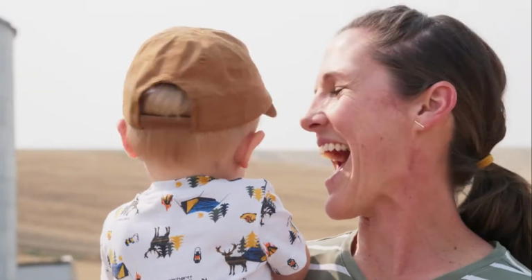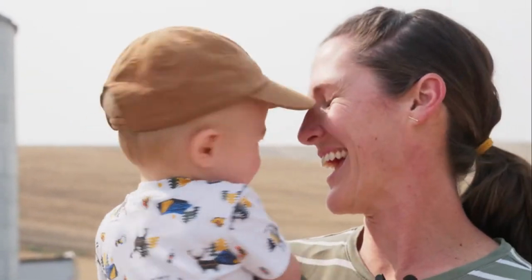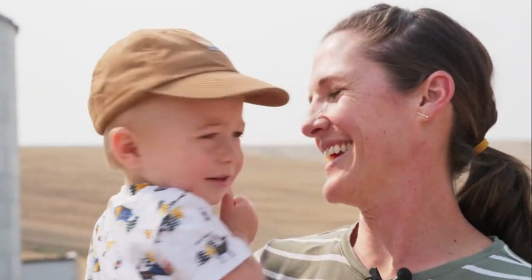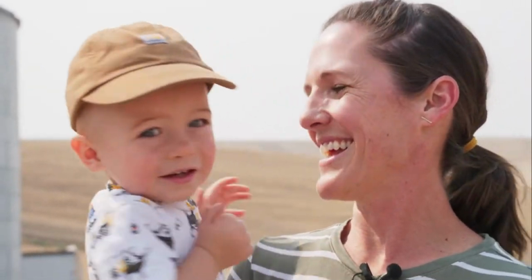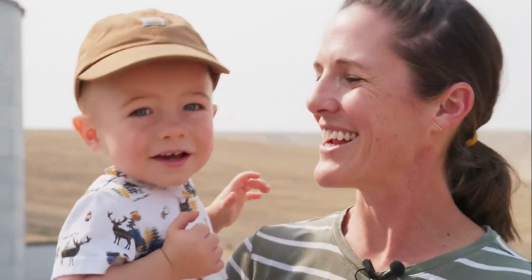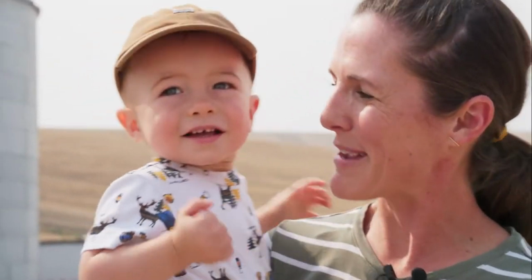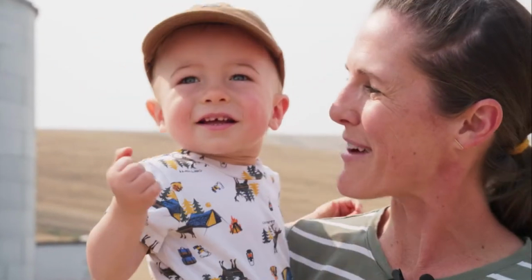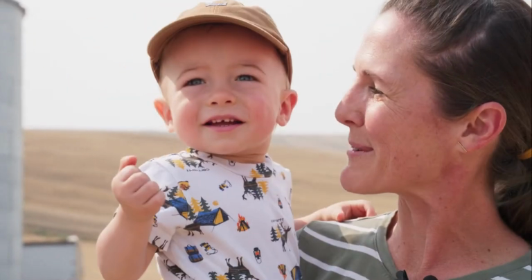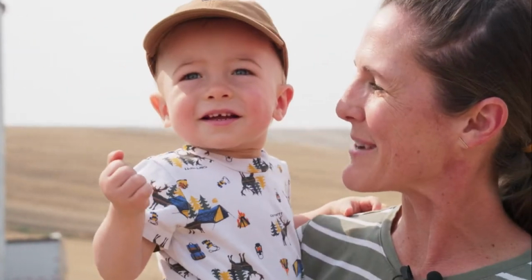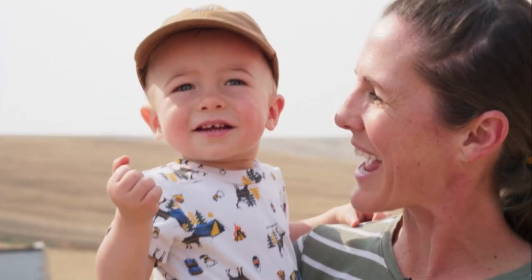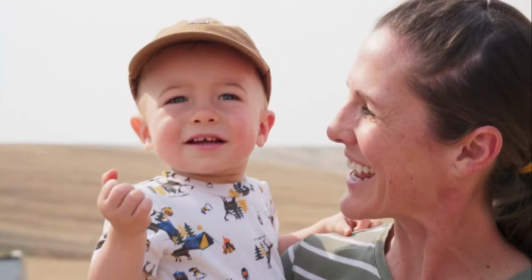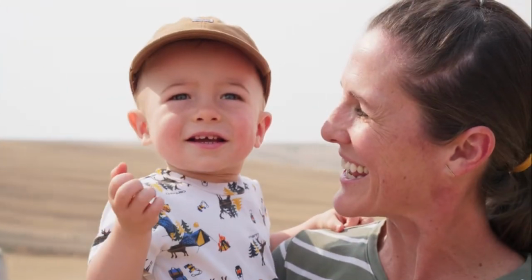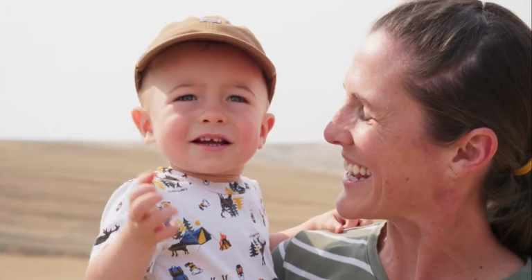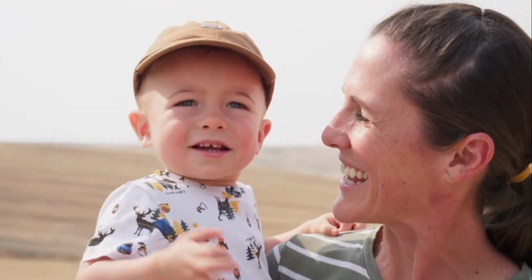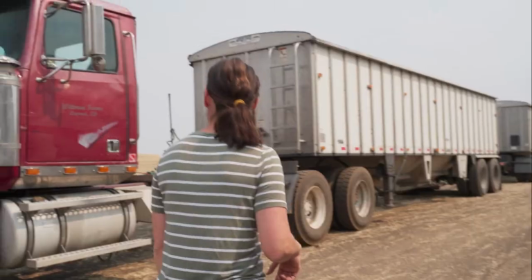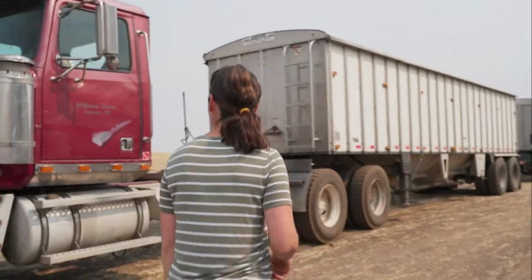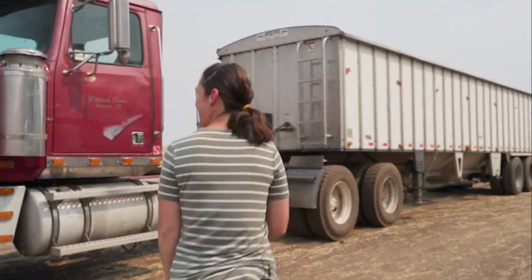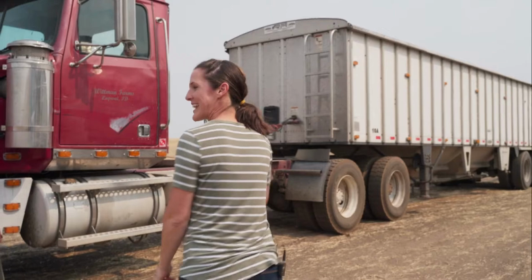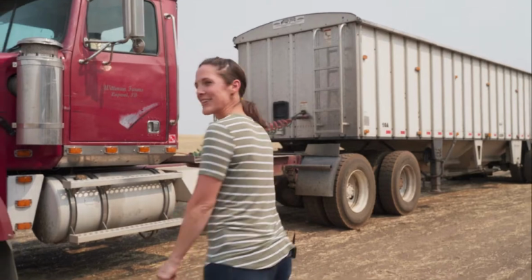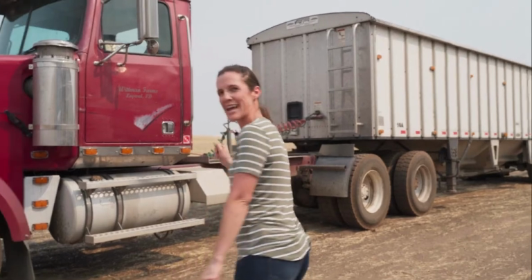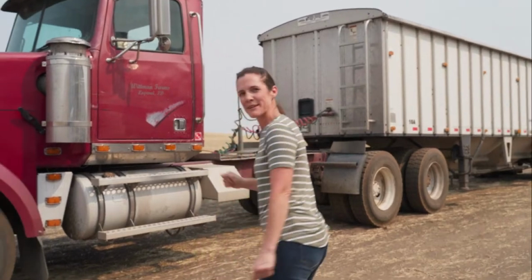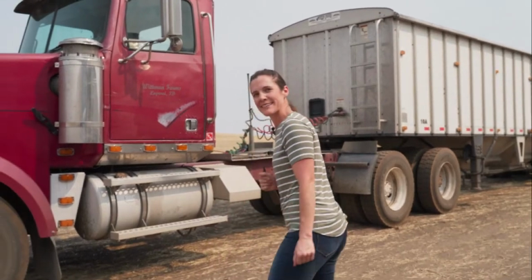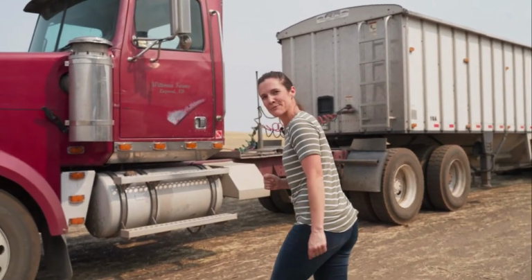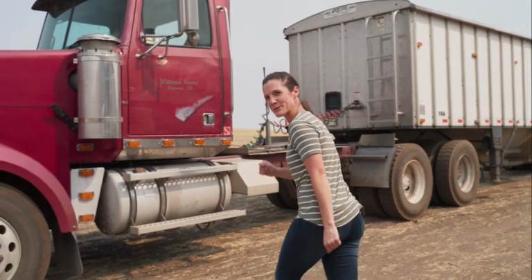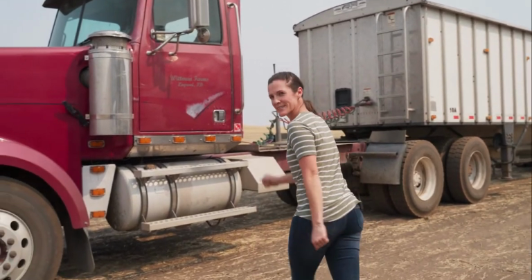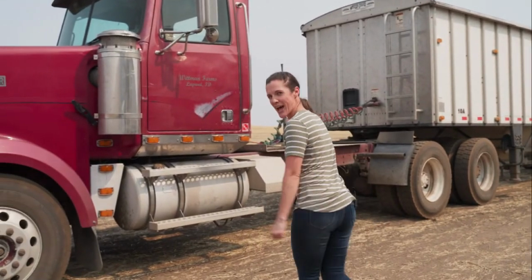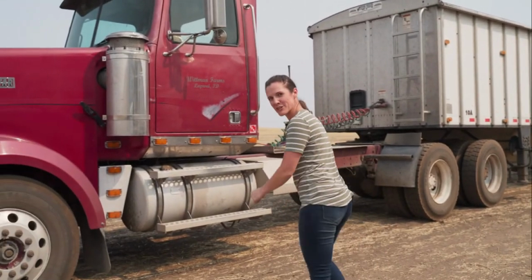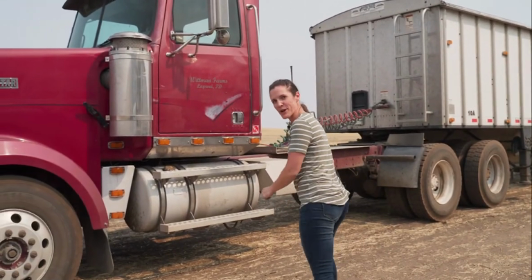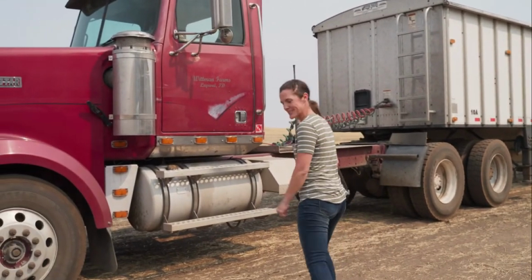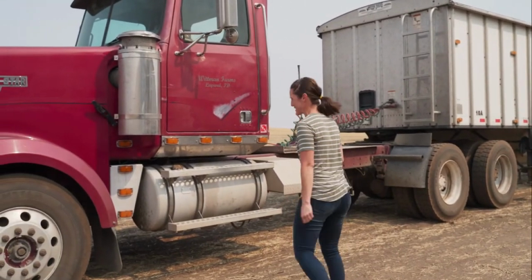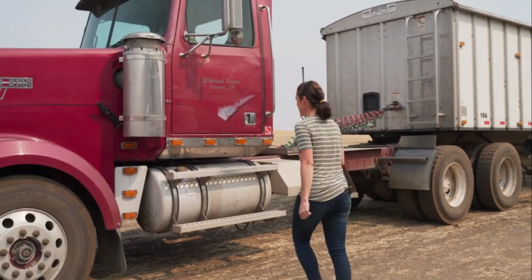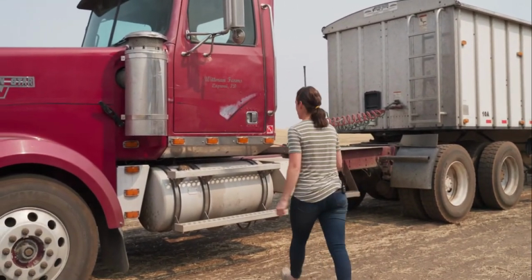Yeah, are you gonna be a farmer someday? Okay, now it's time to get these pulses off to the processing plant.